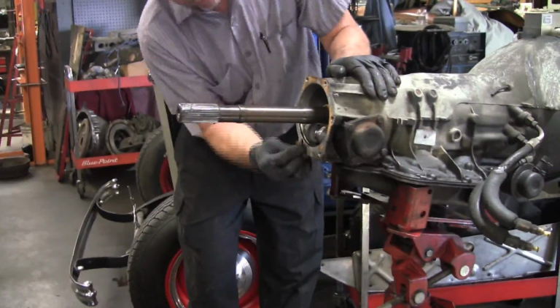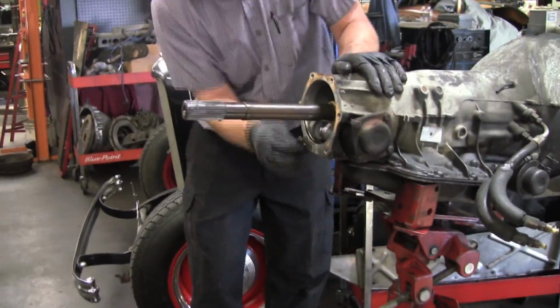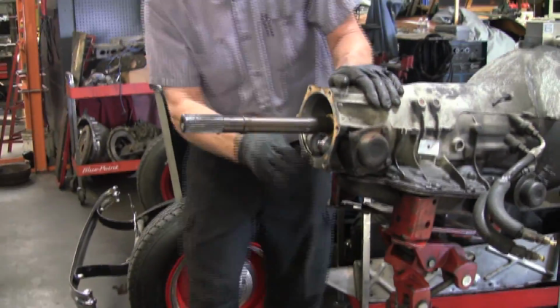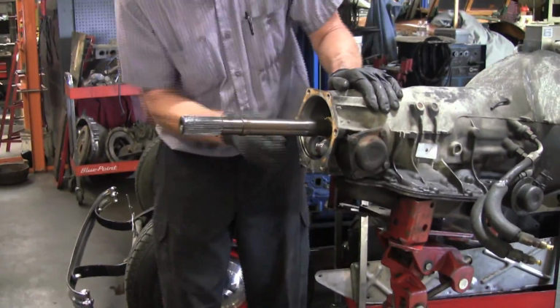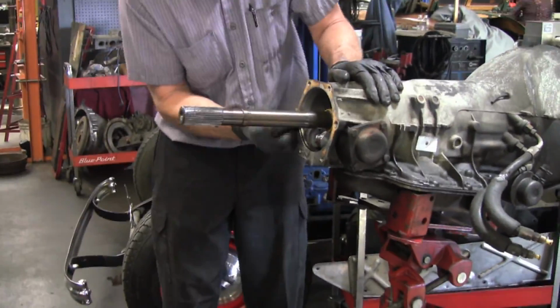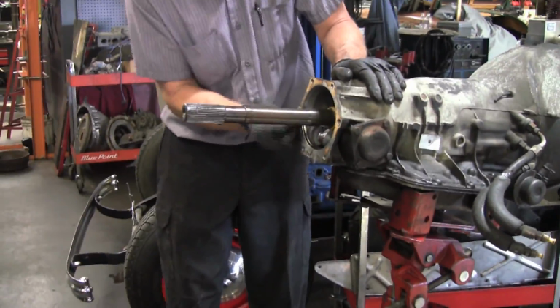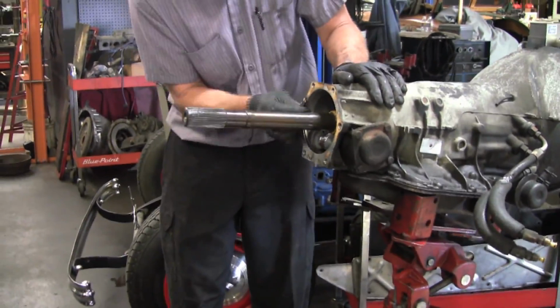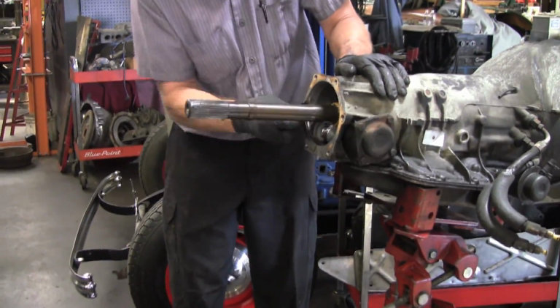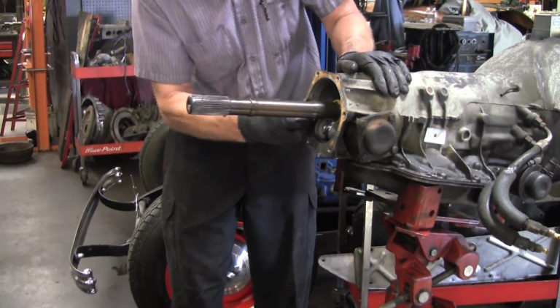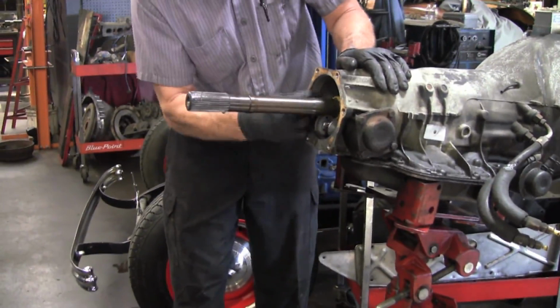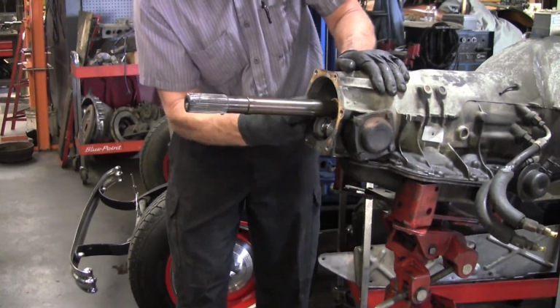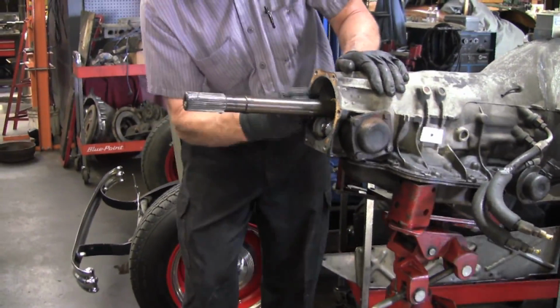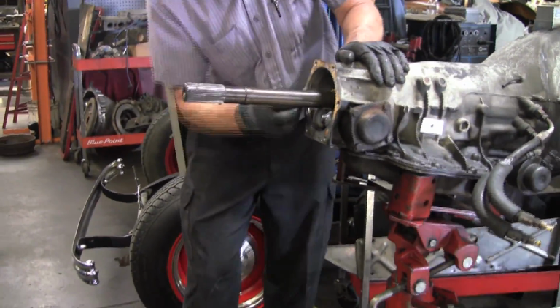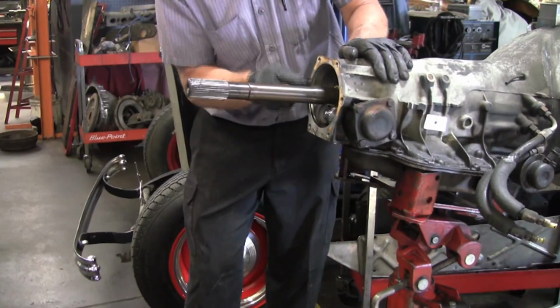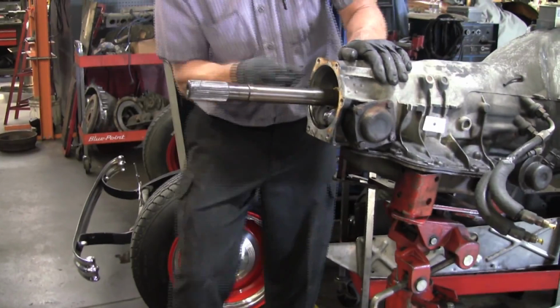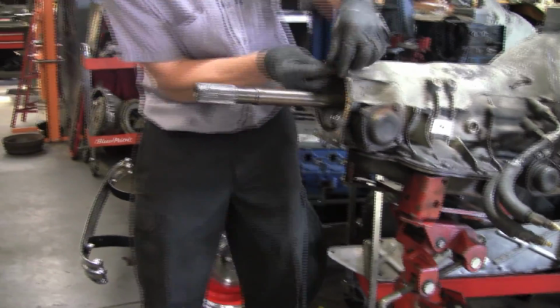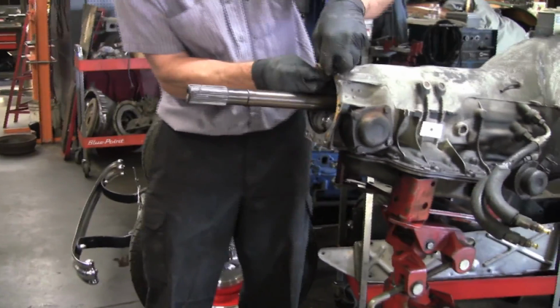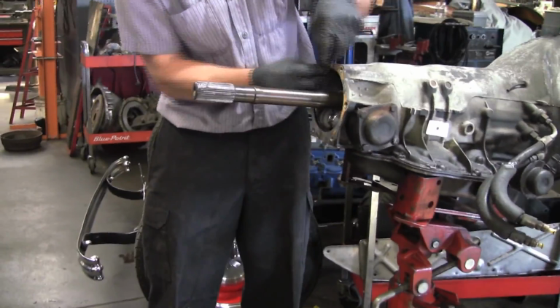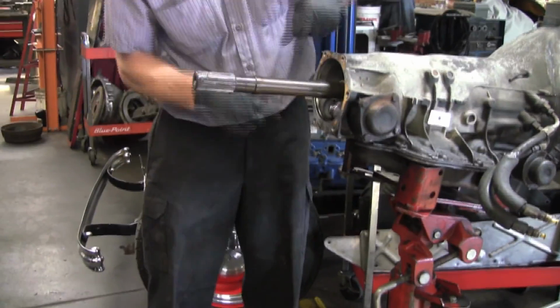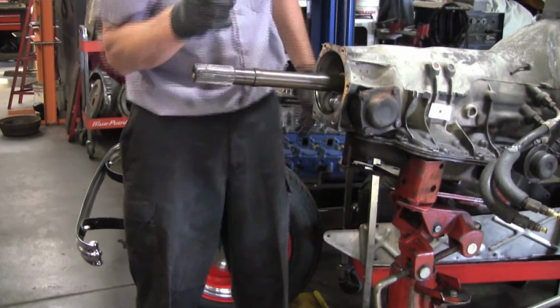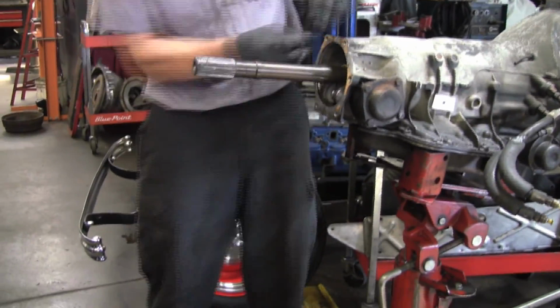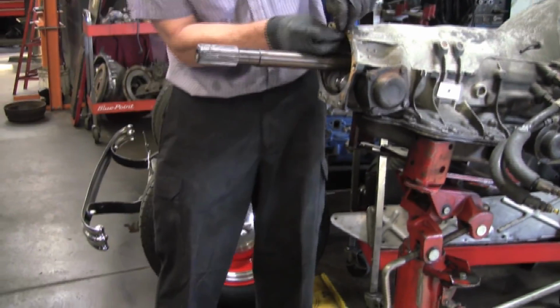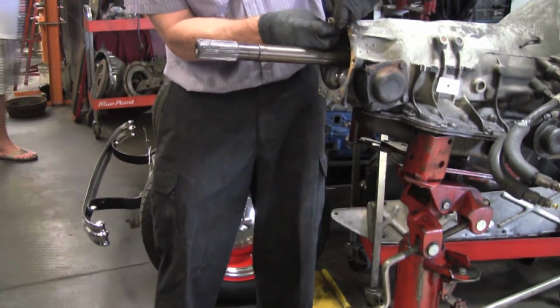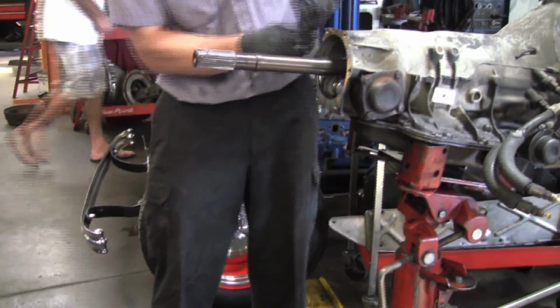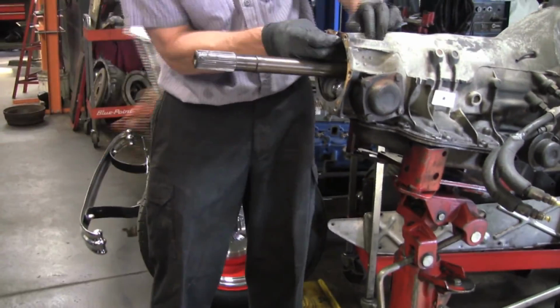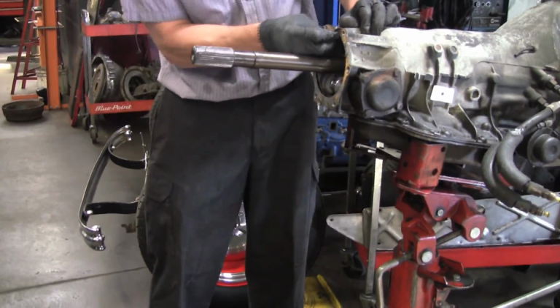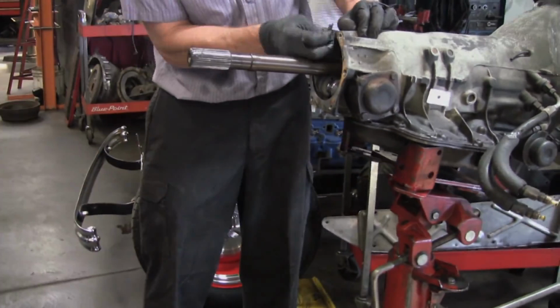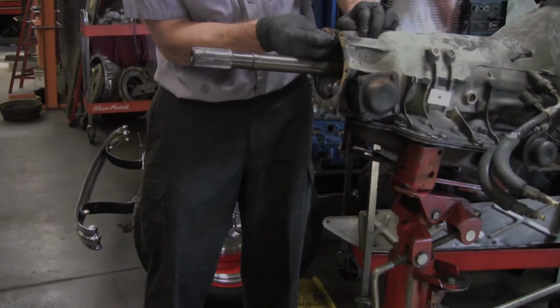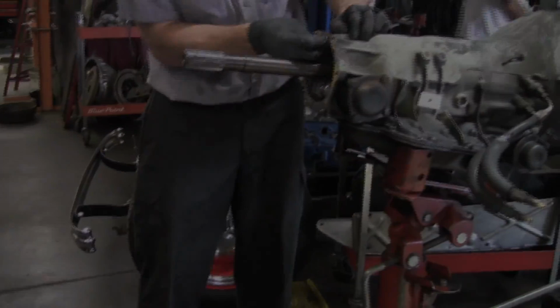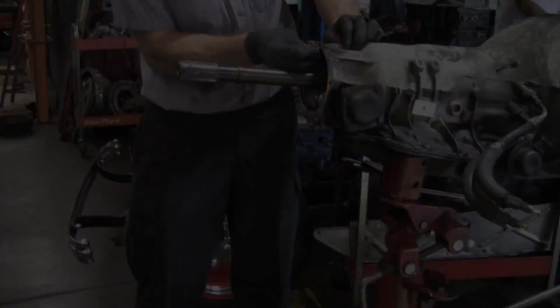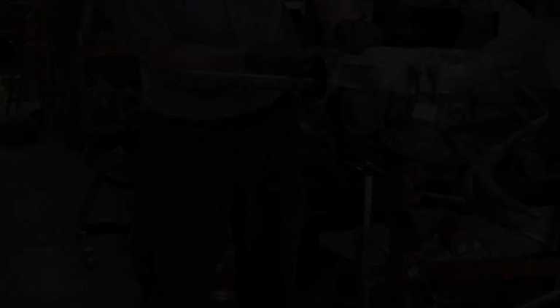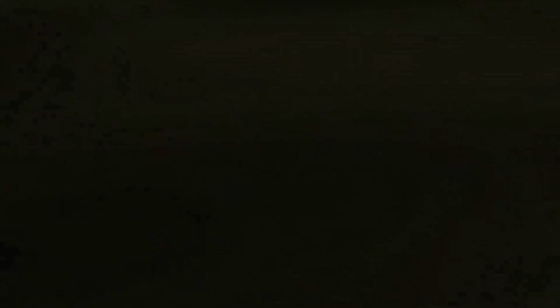Obviously, if you're scraping gaskets, you want to try to keep the debris out of the transmission when they fall off.